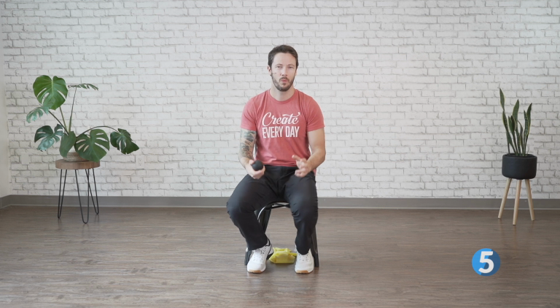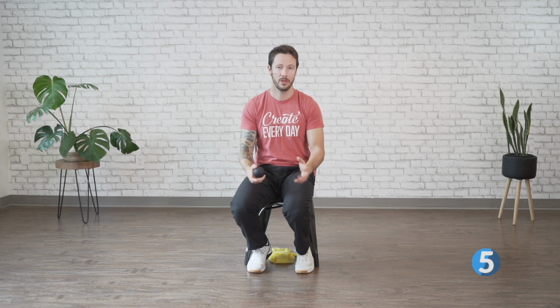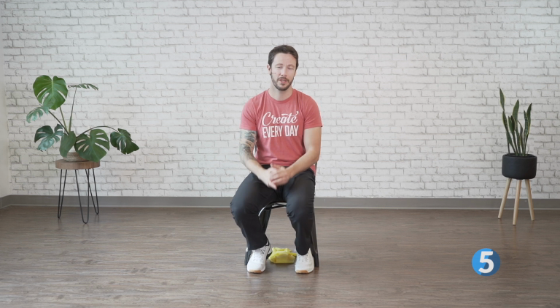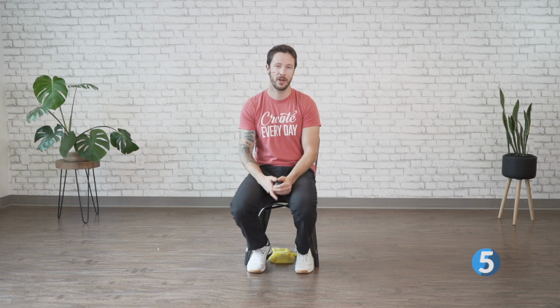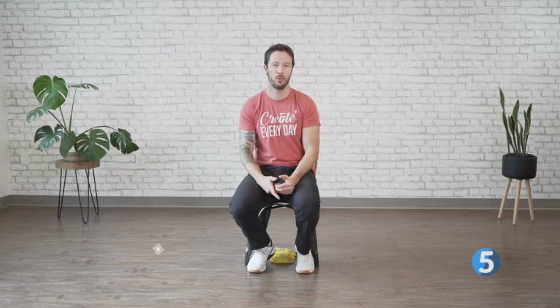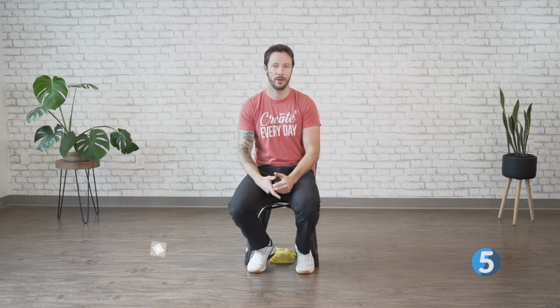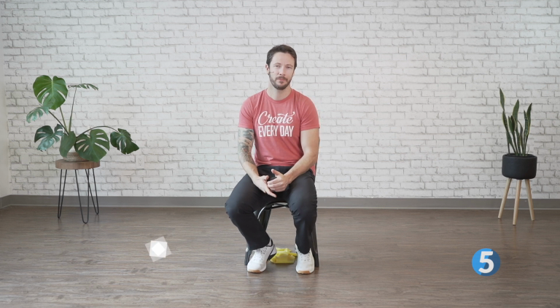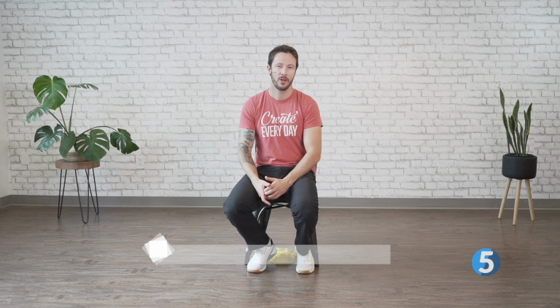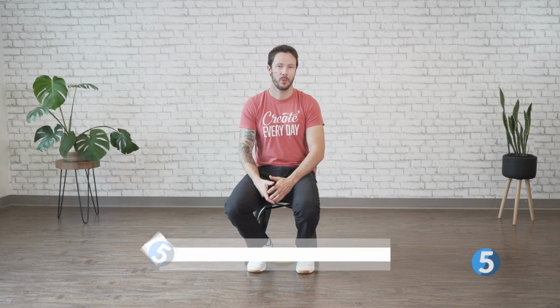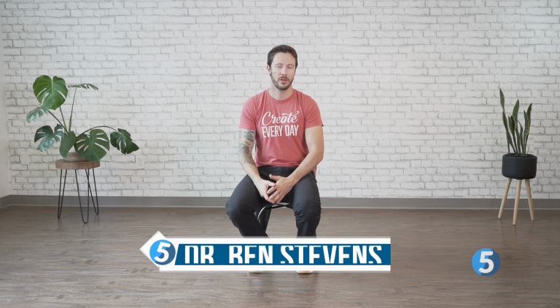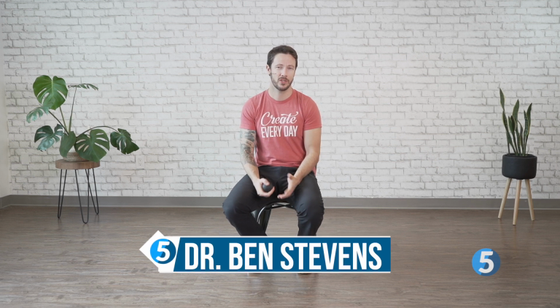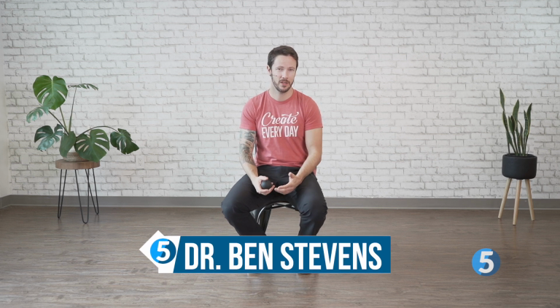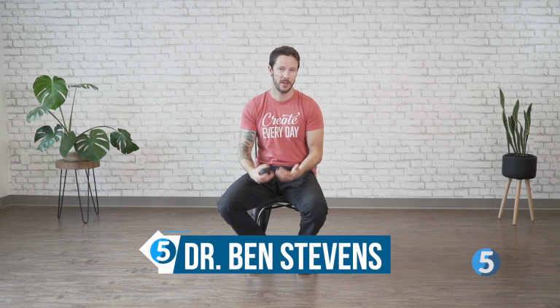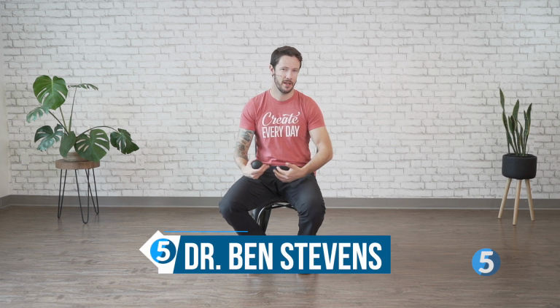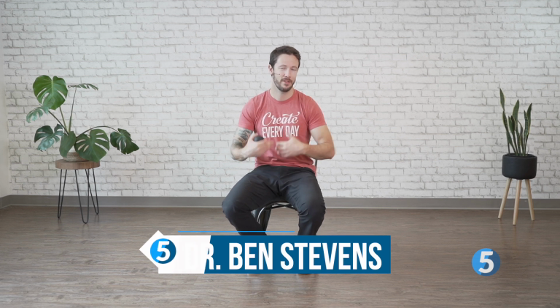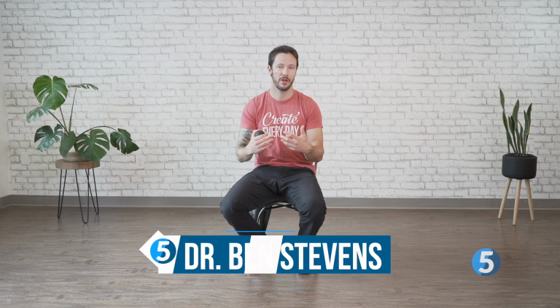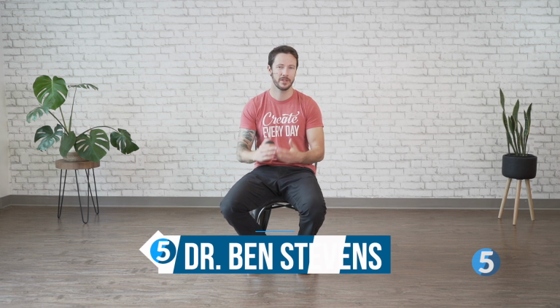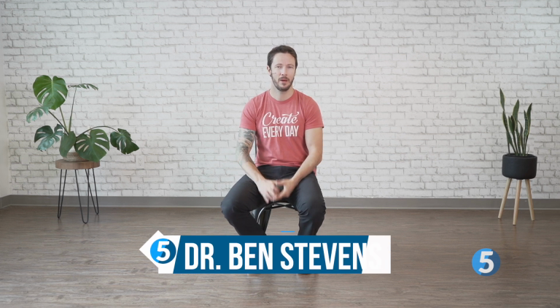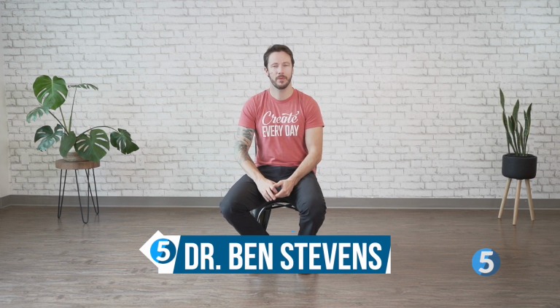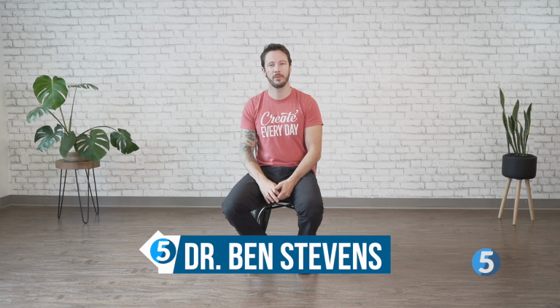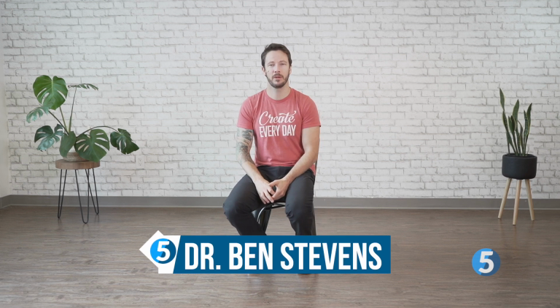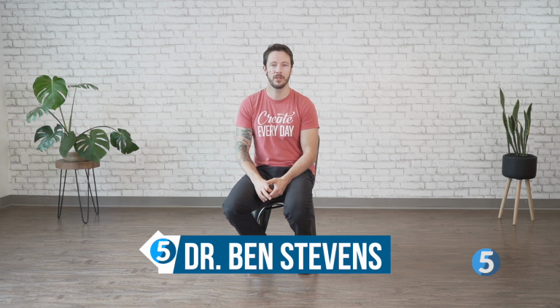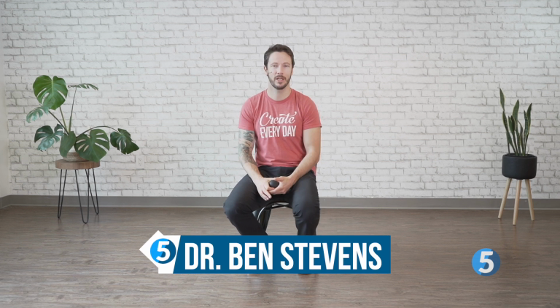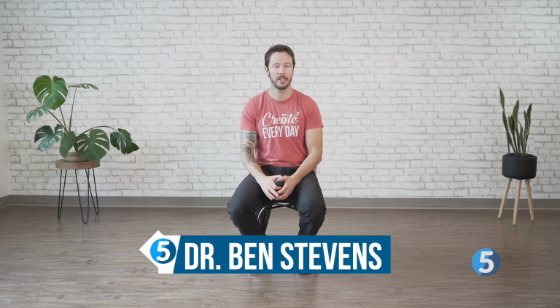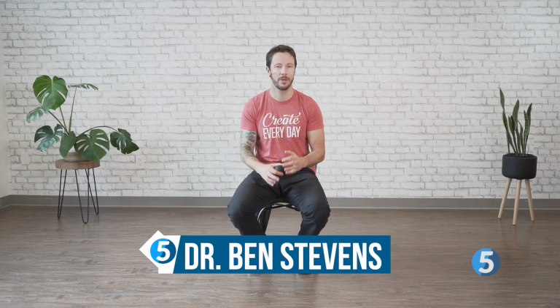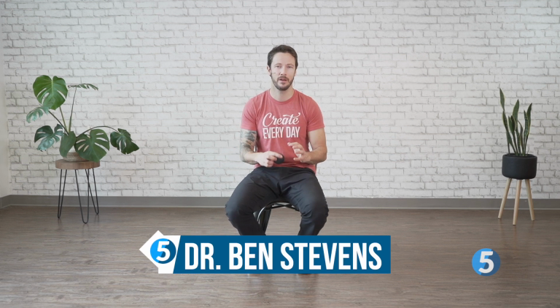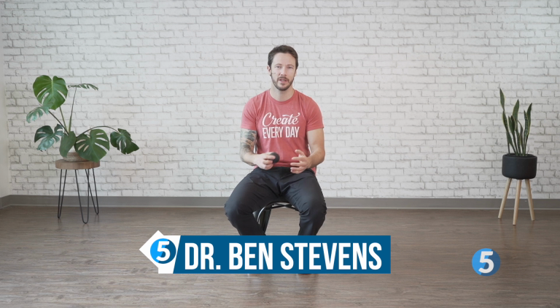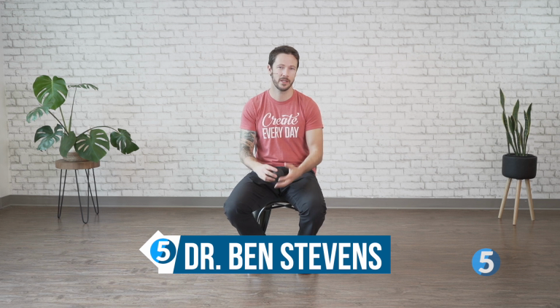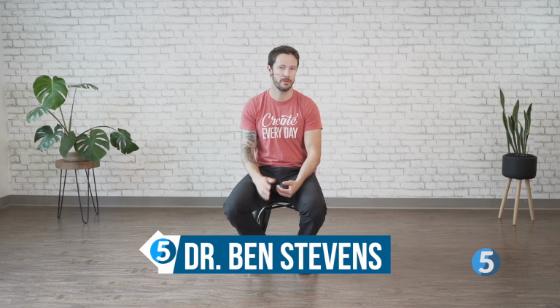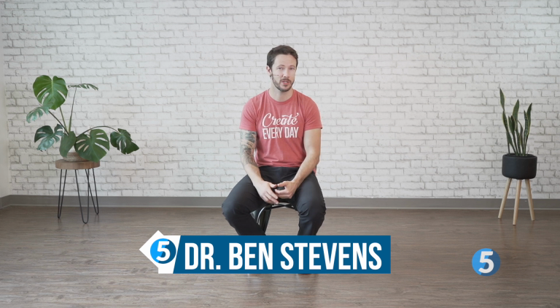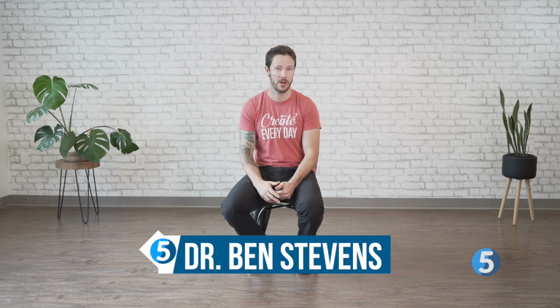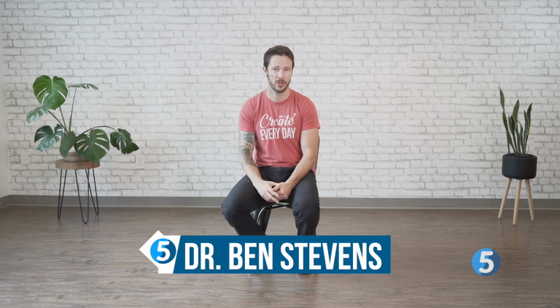Welcome to day number one. We're going to start today at the very top, and we're going to be doing a little bit of a self-massage.